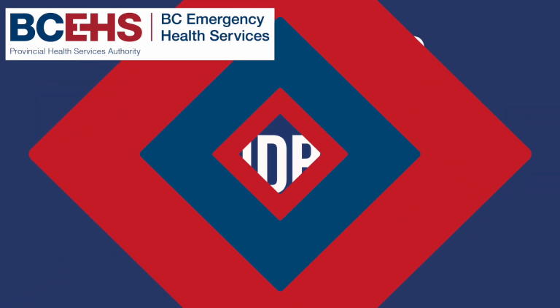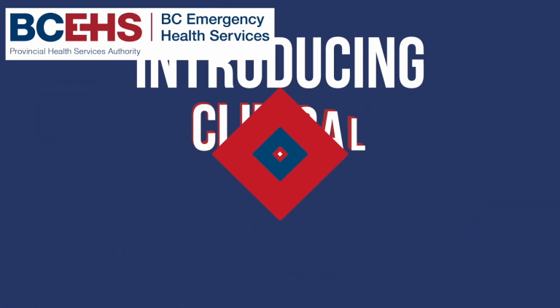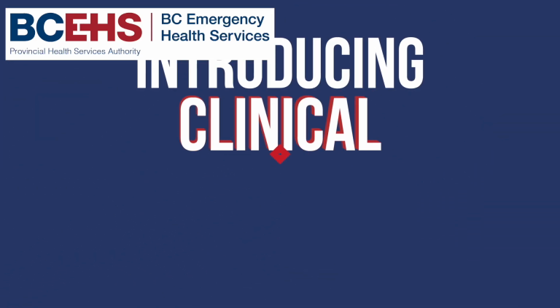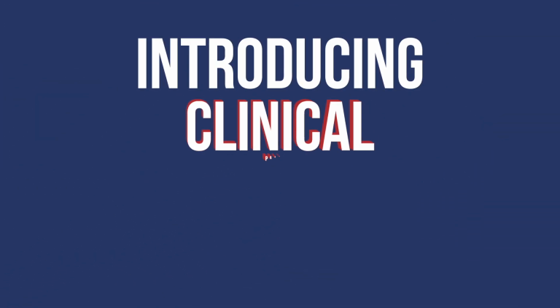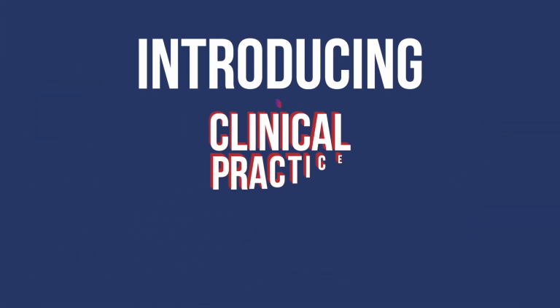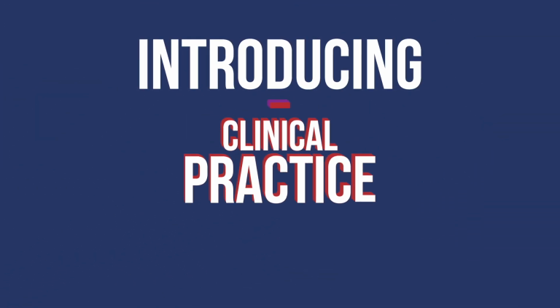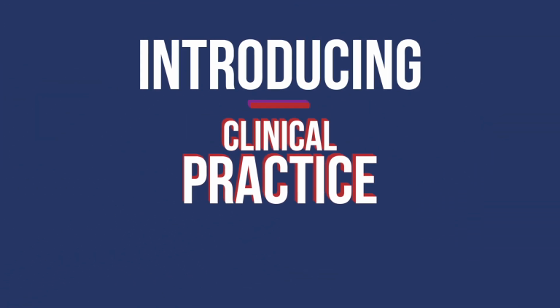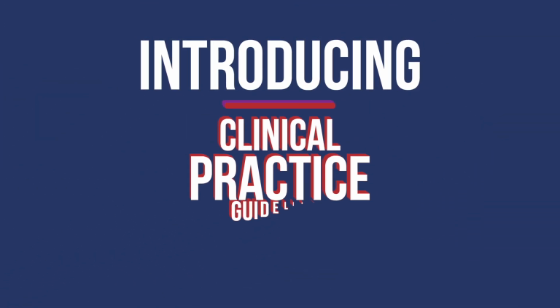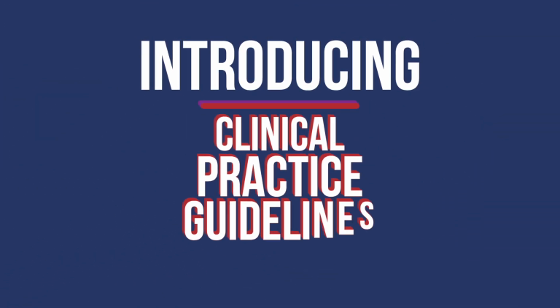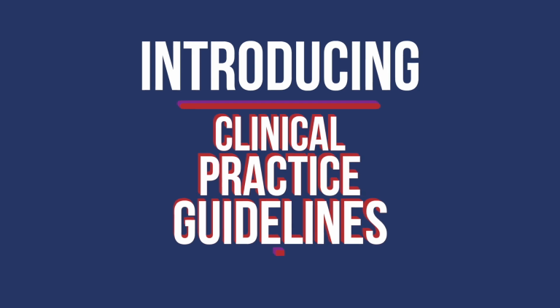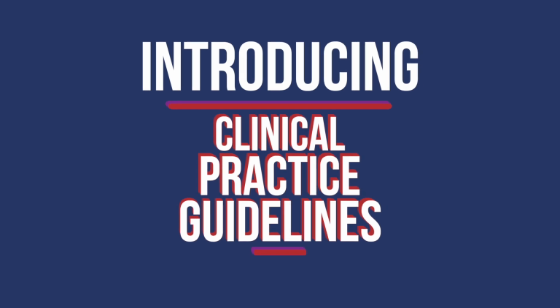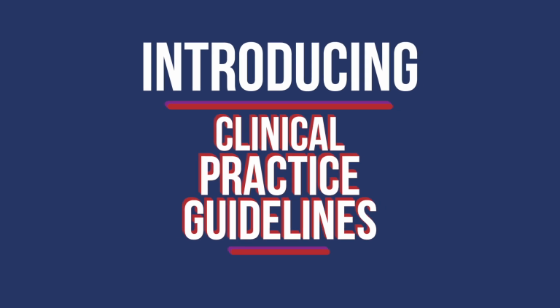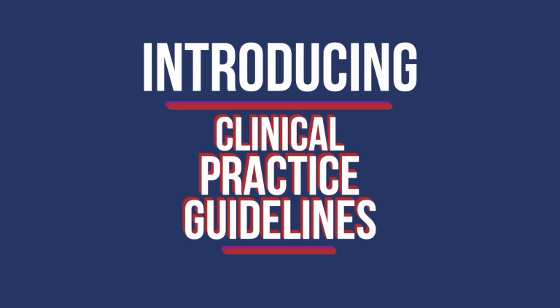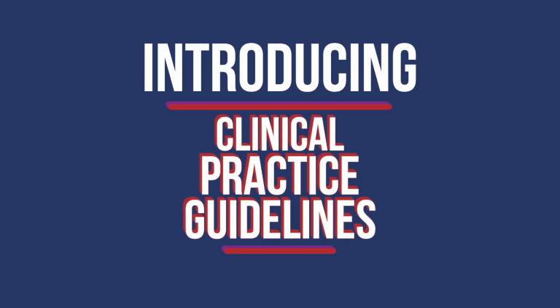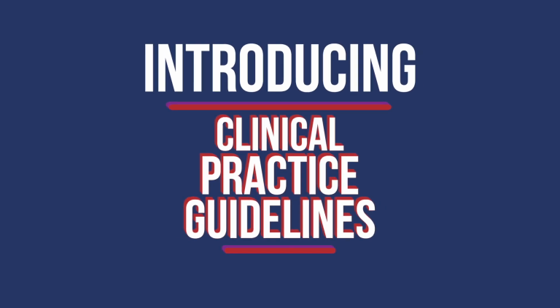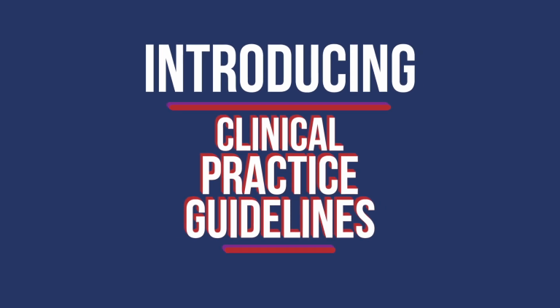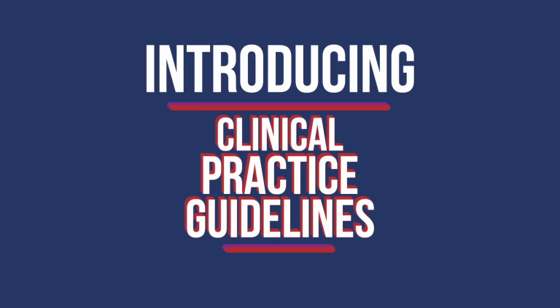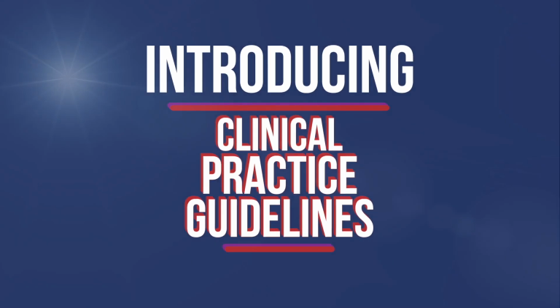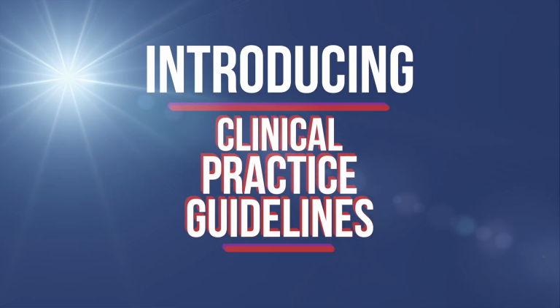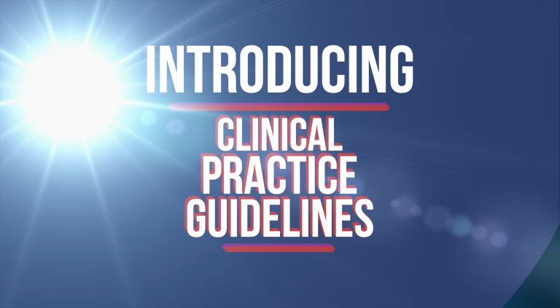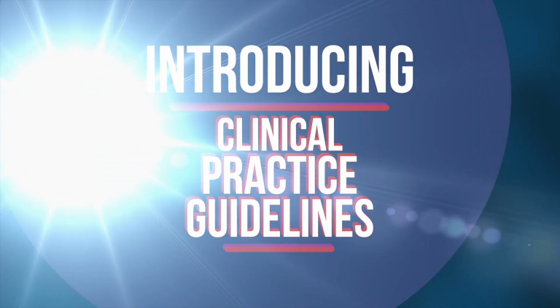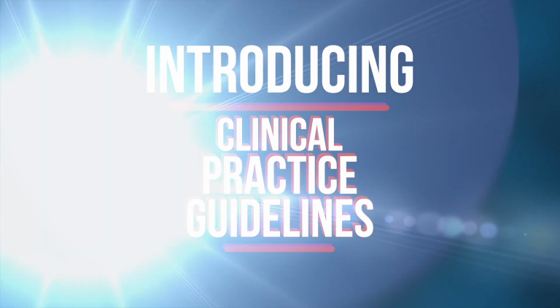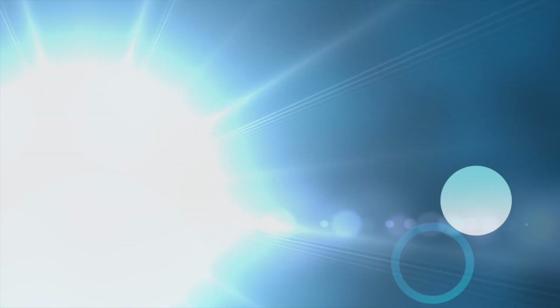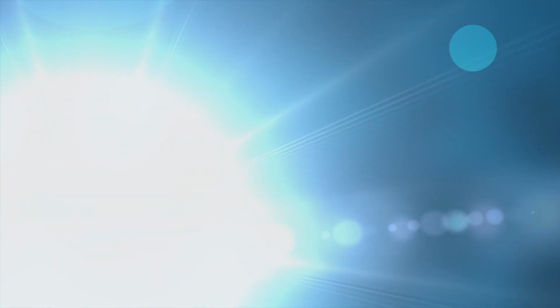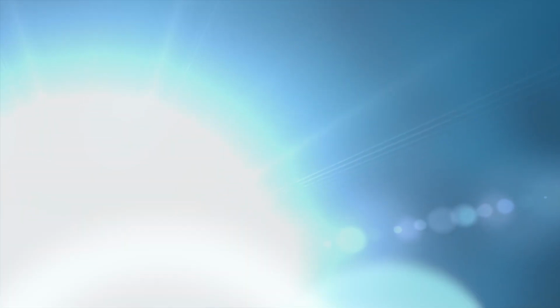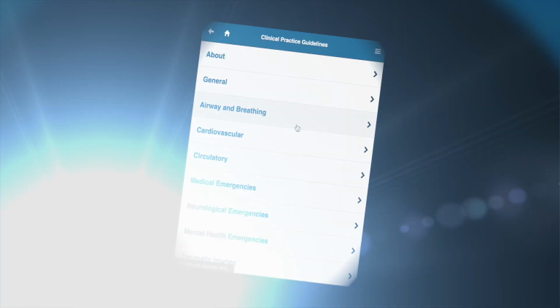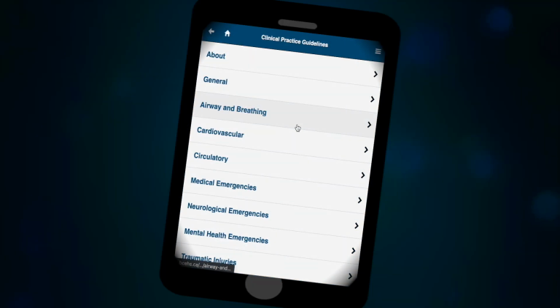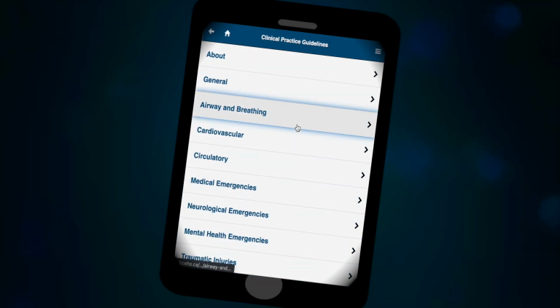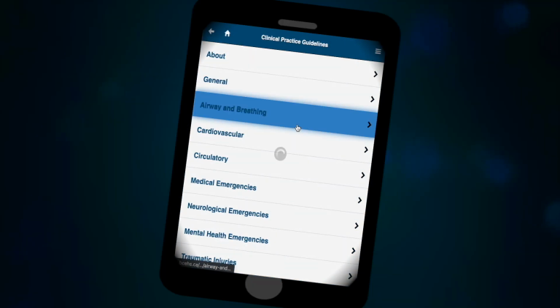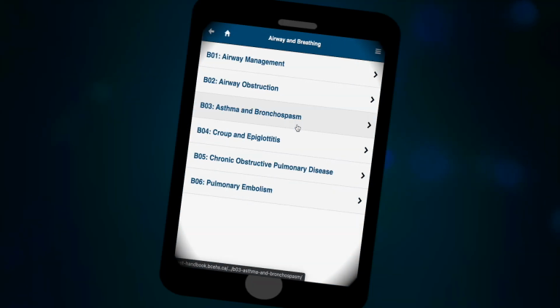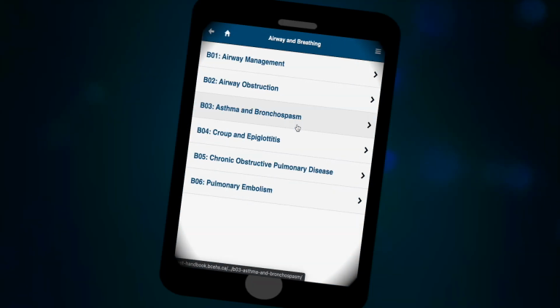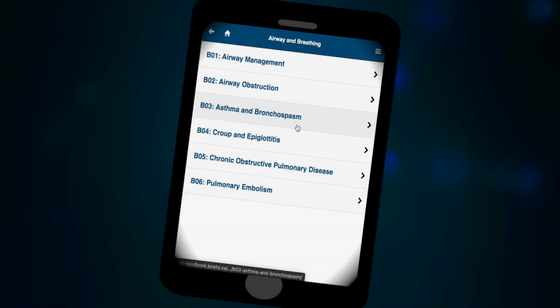Introducing Clinical Practice Guidelines from BC Emergency Health Services.